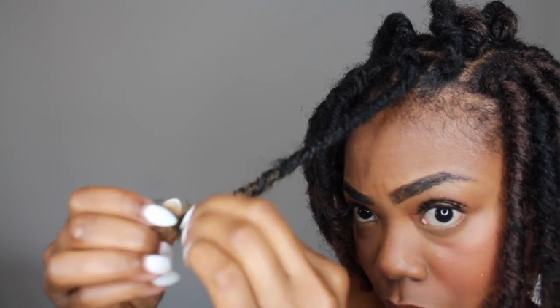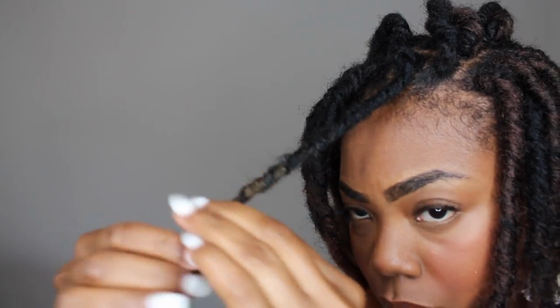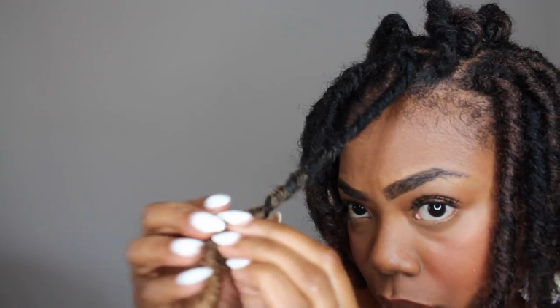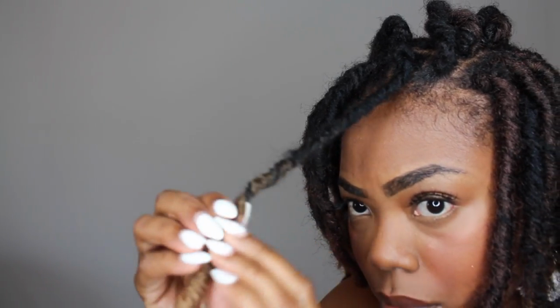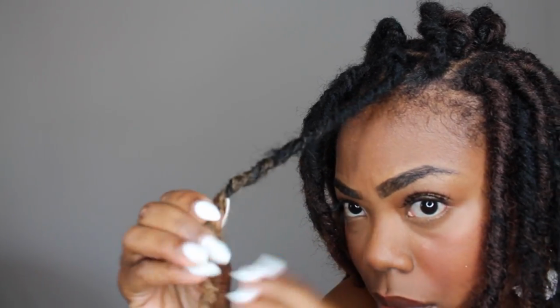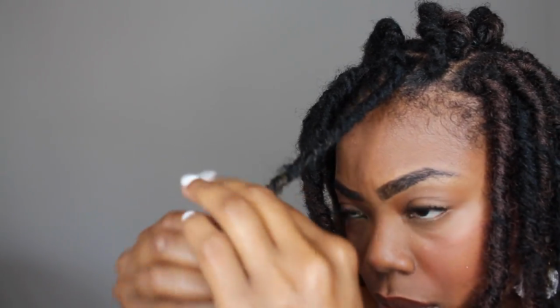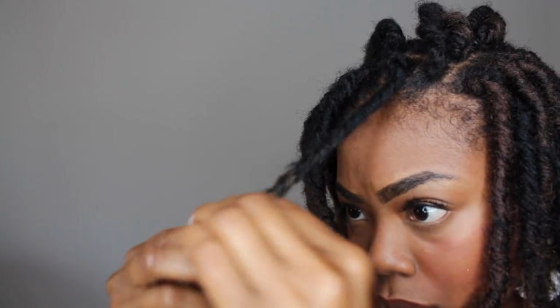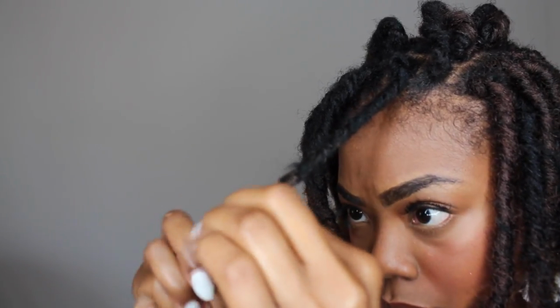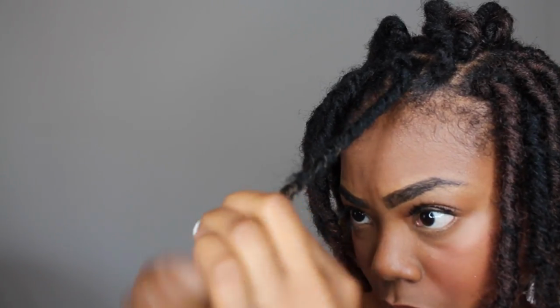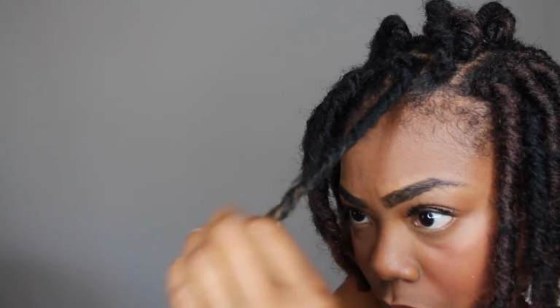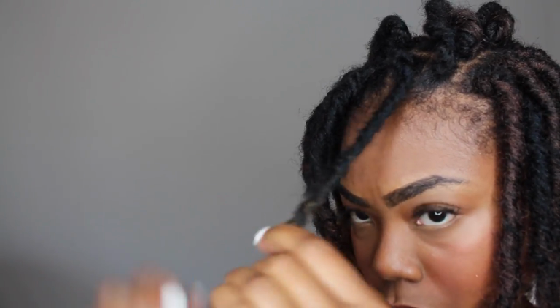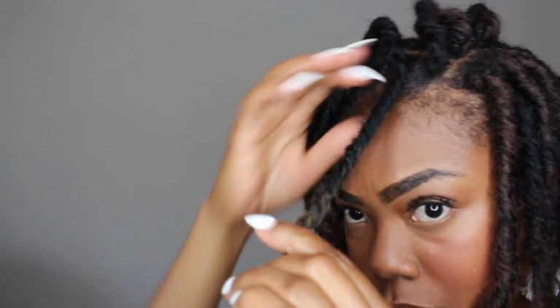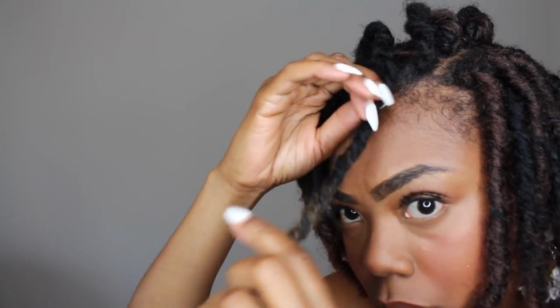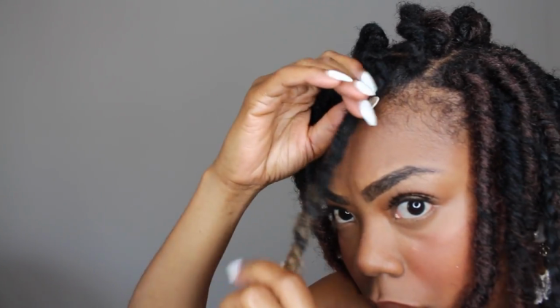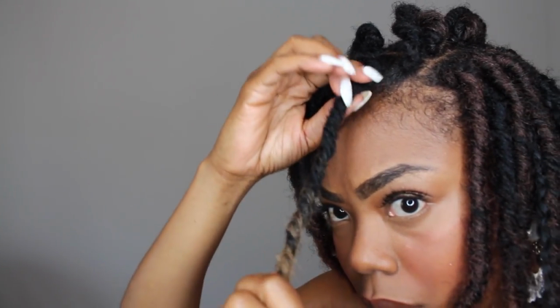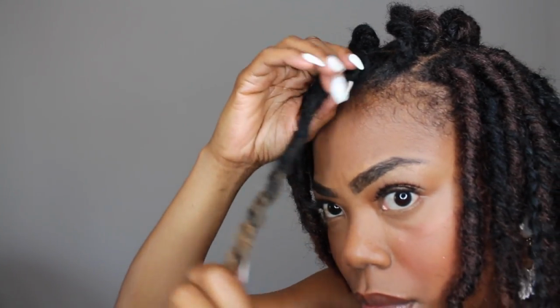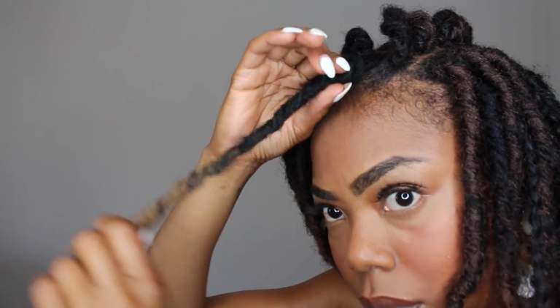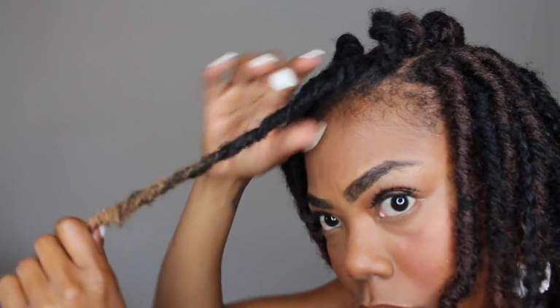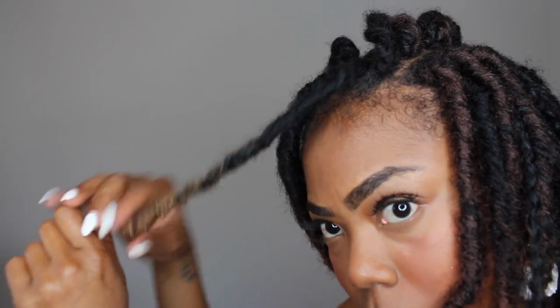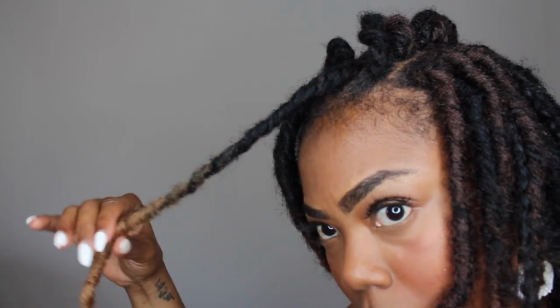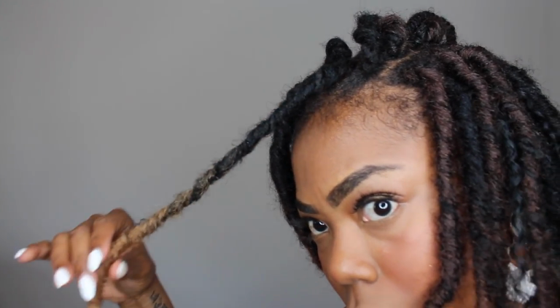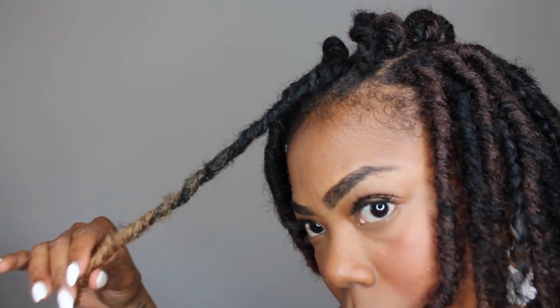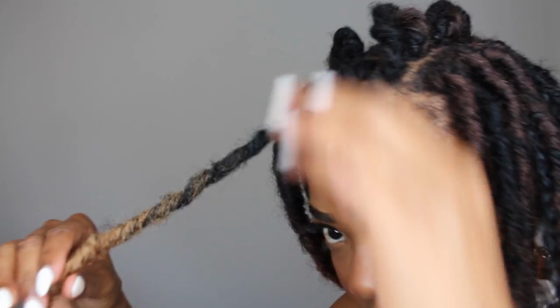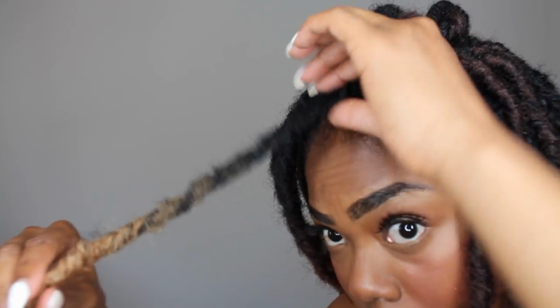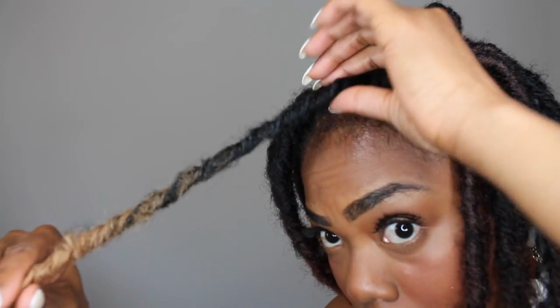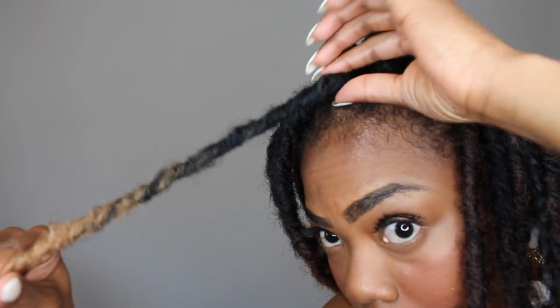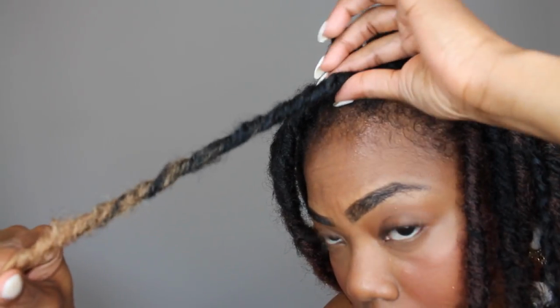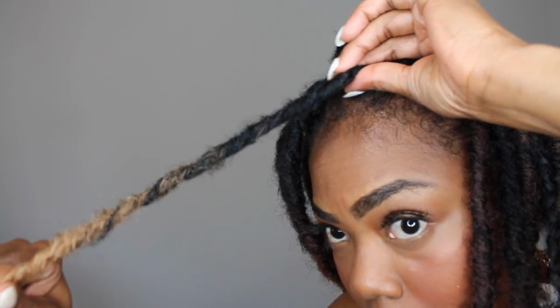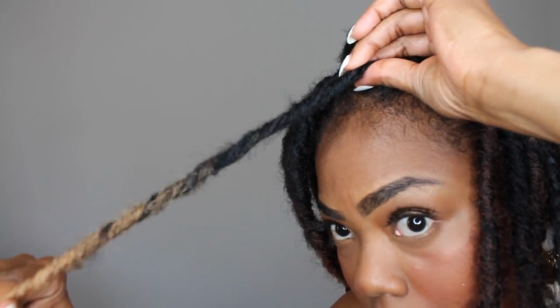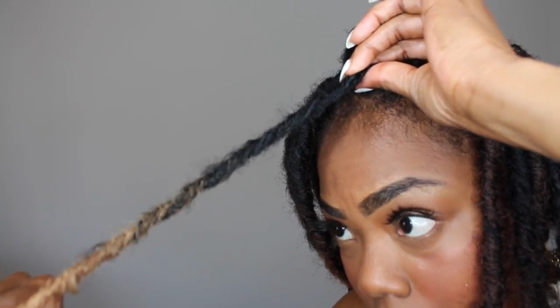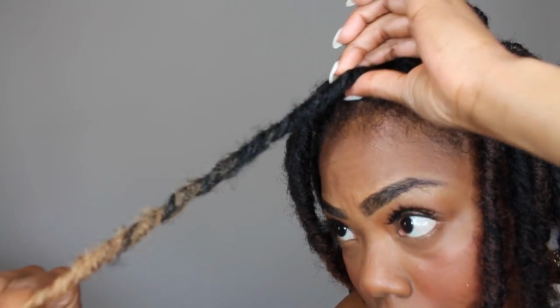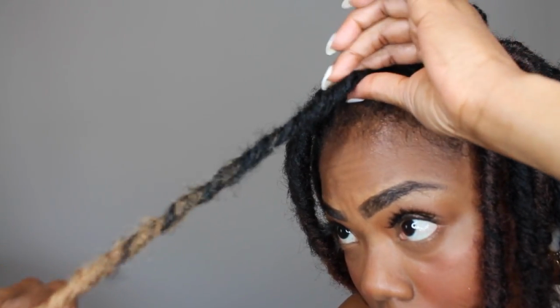Once you have secured the lock, go ahead and tug on it just a bit to blend it with your hair.